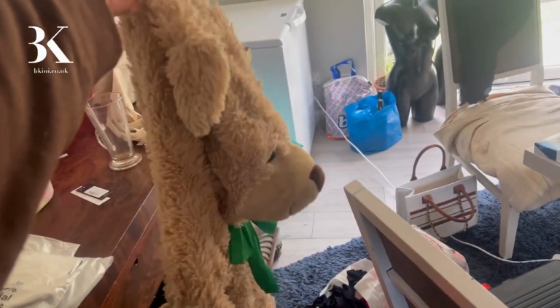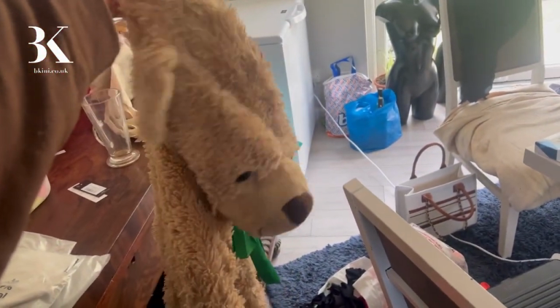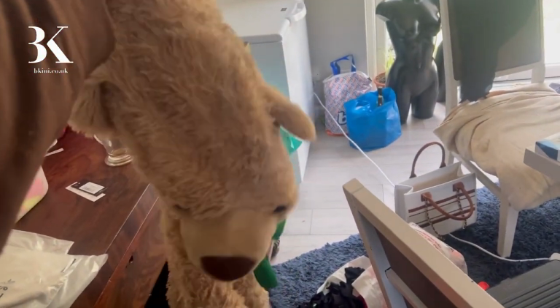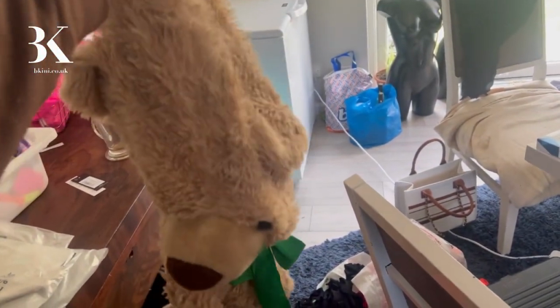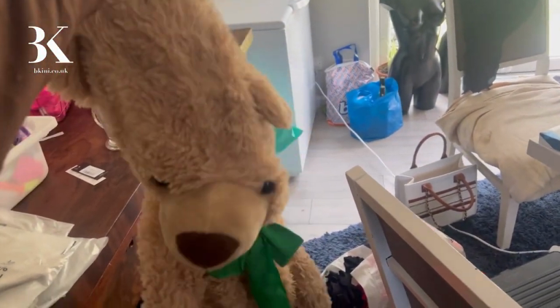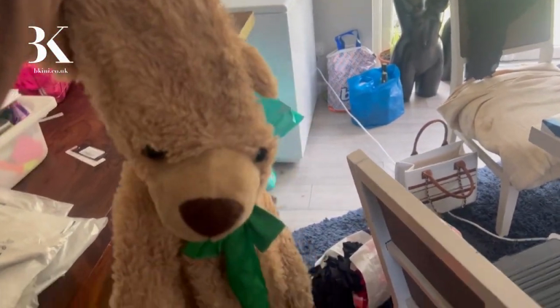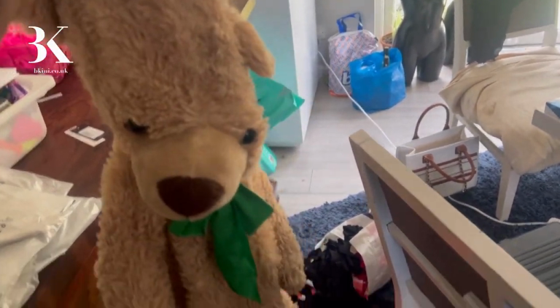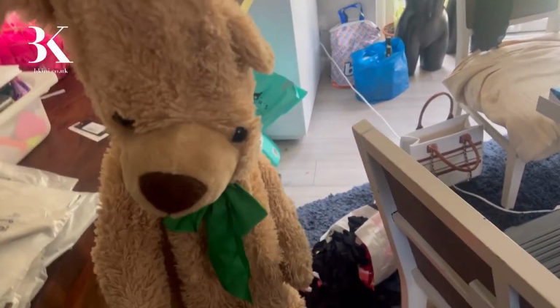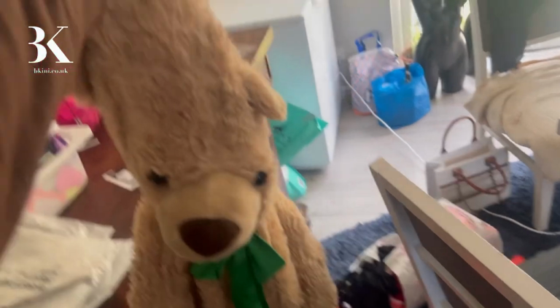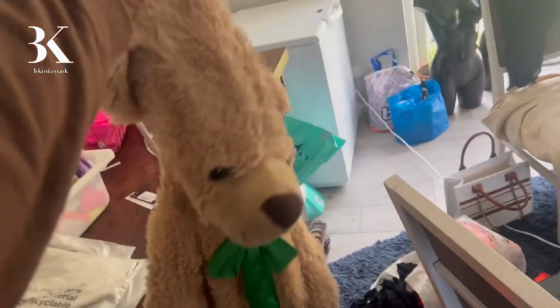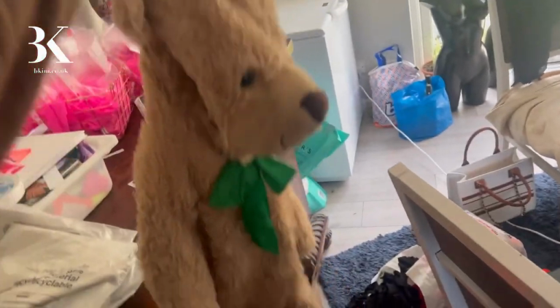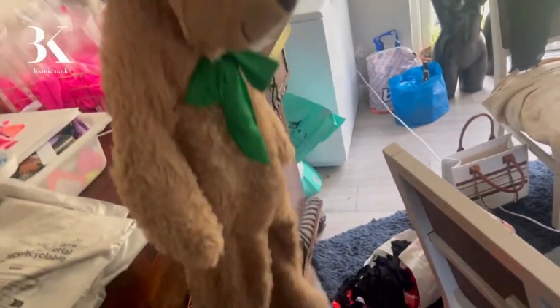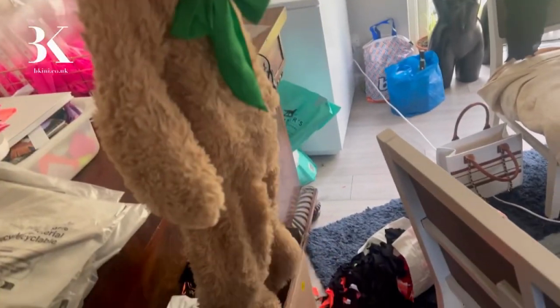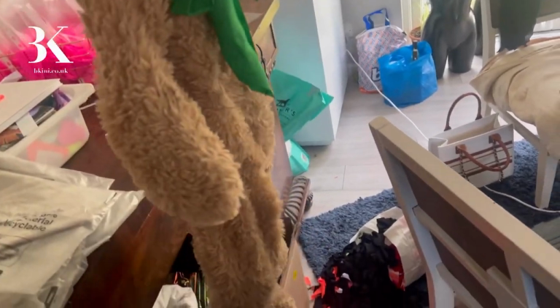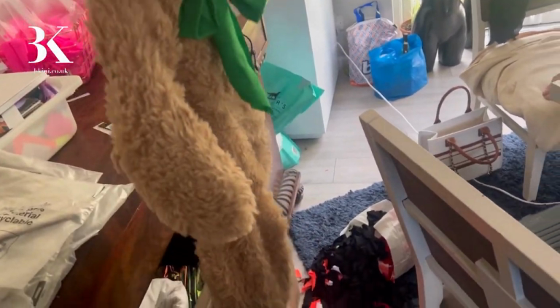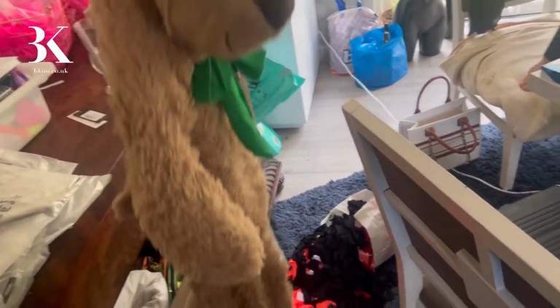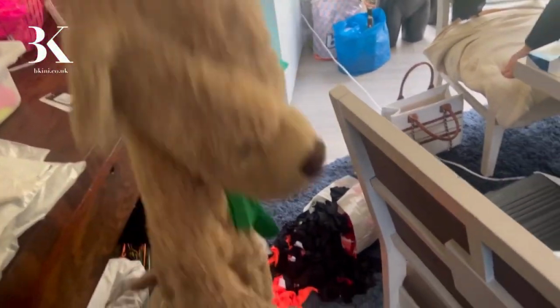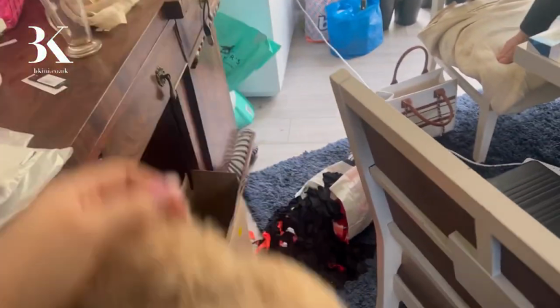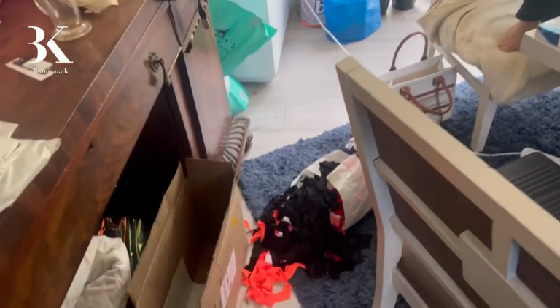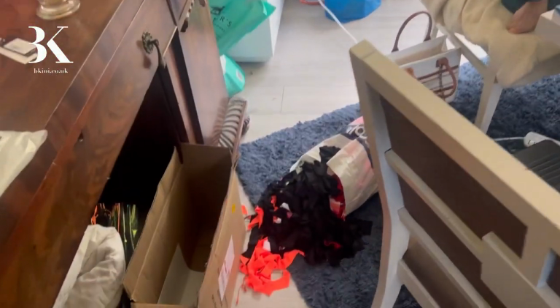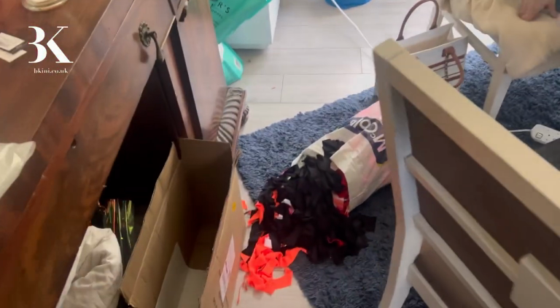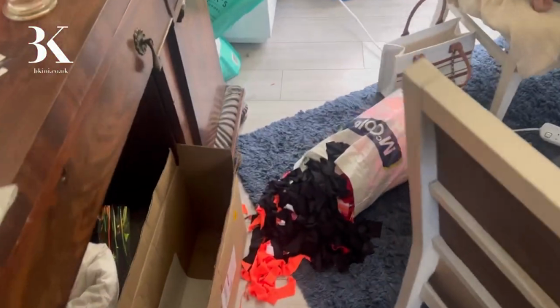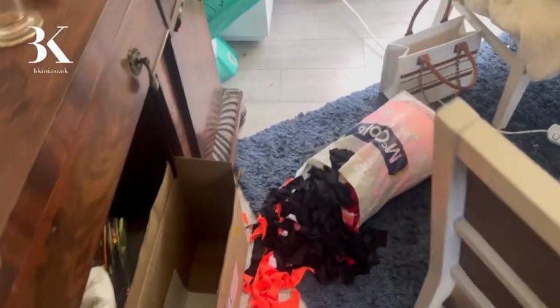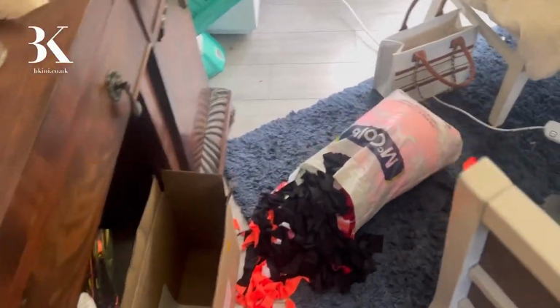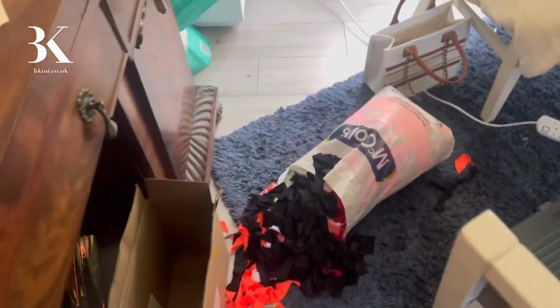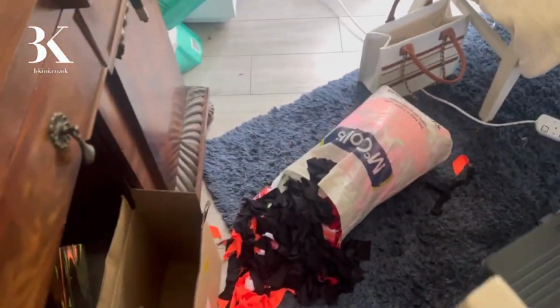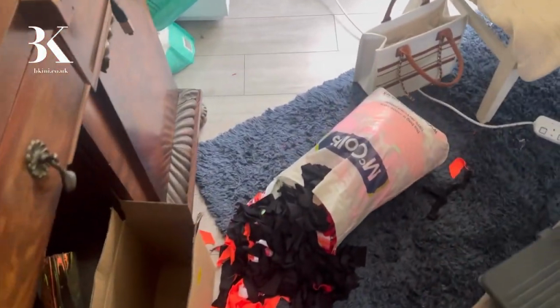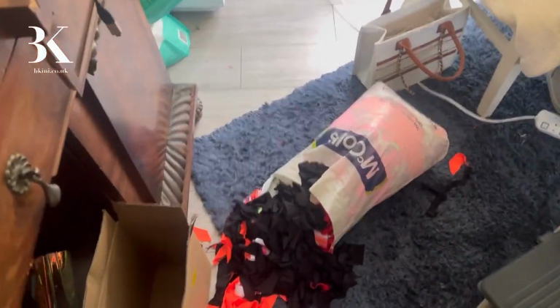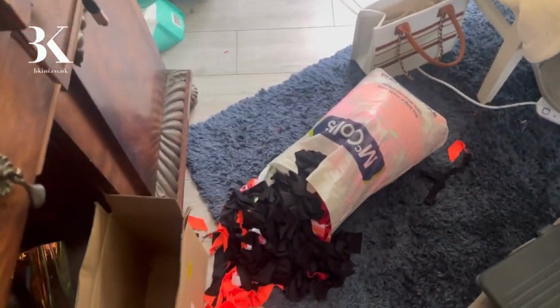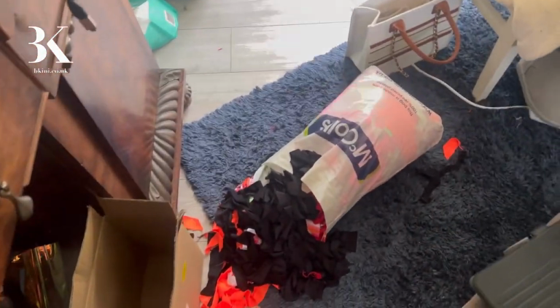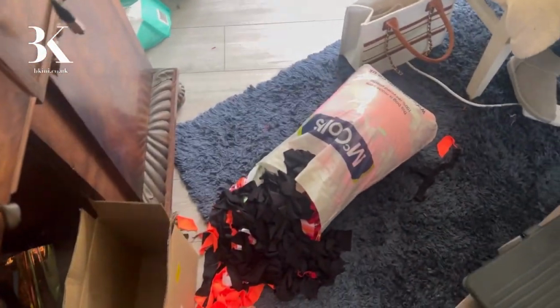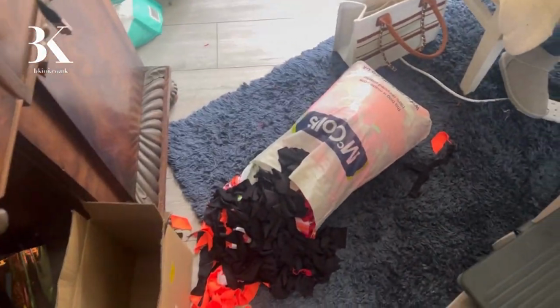We're now going to fill this teddy bear up with all the scraps.